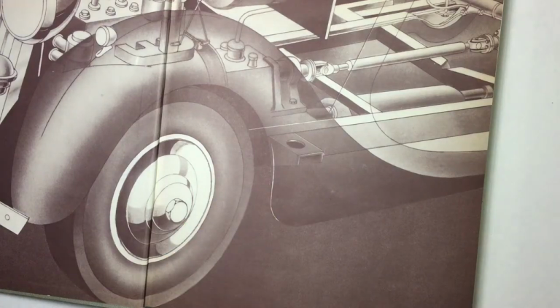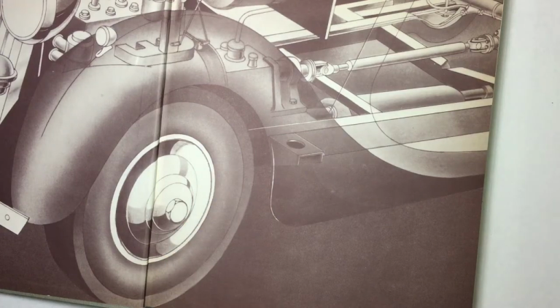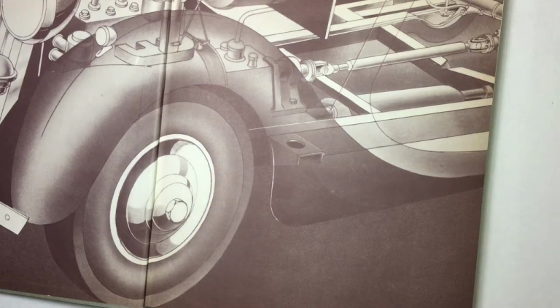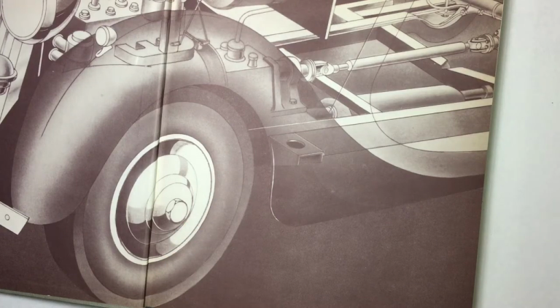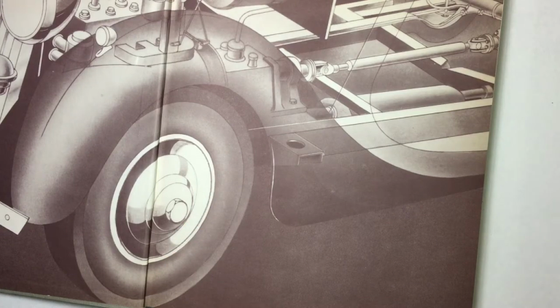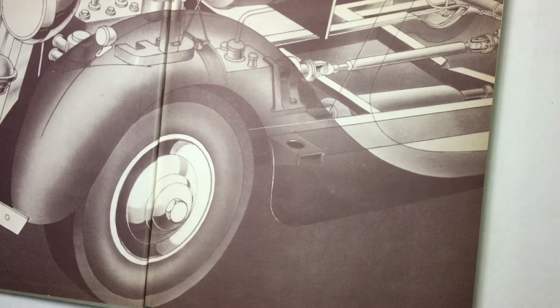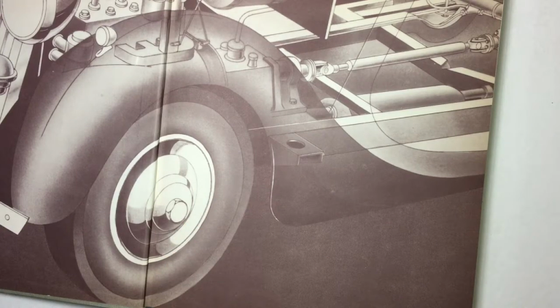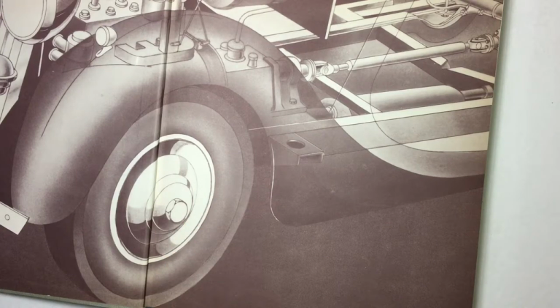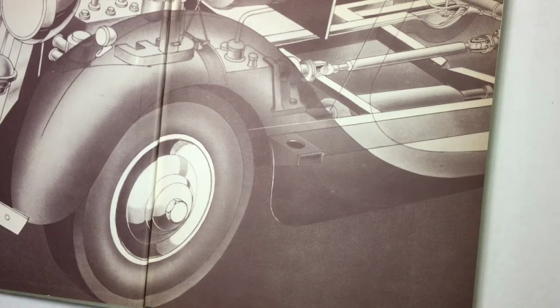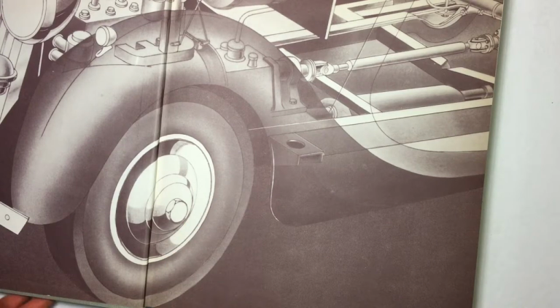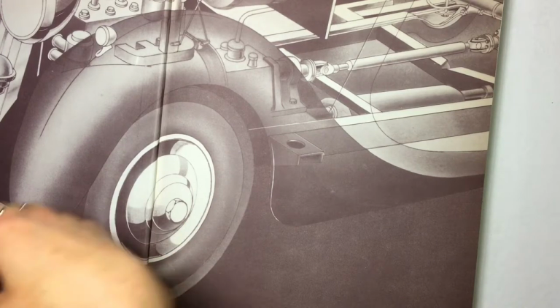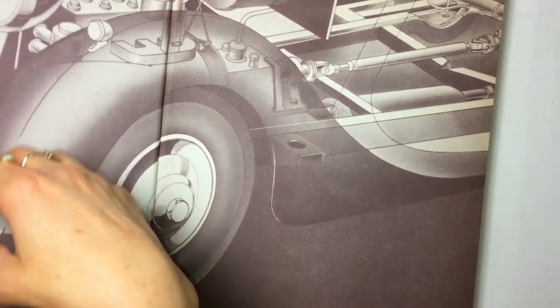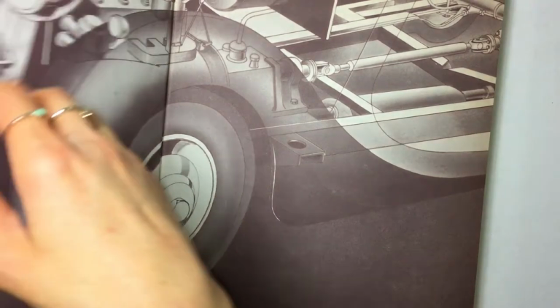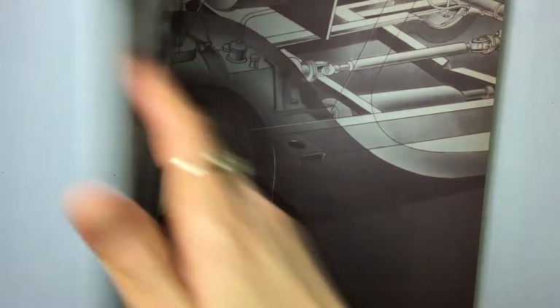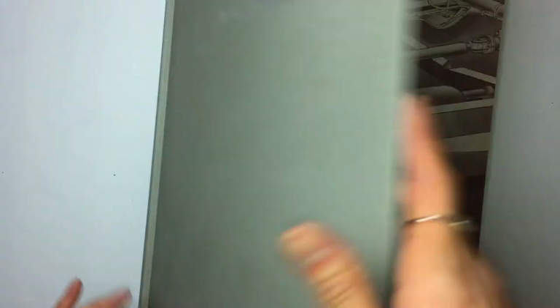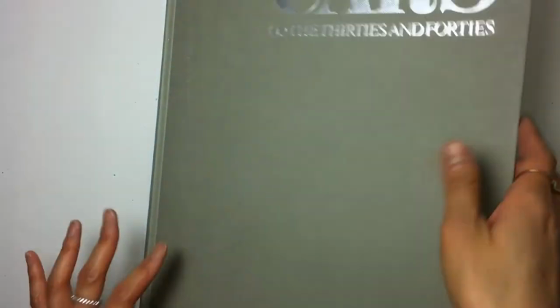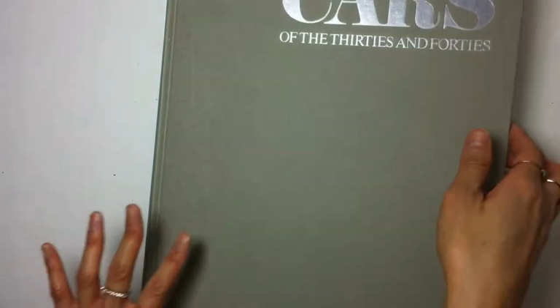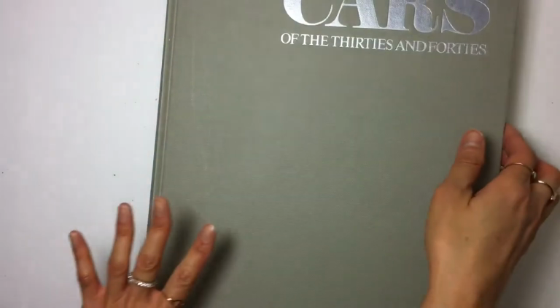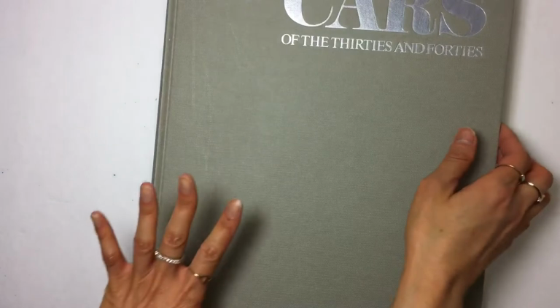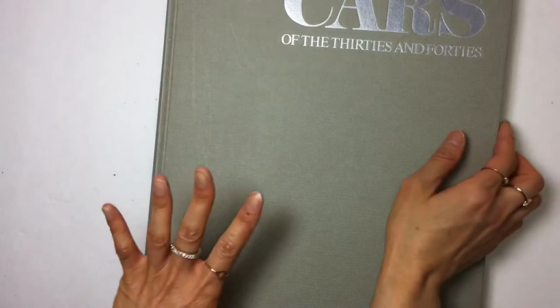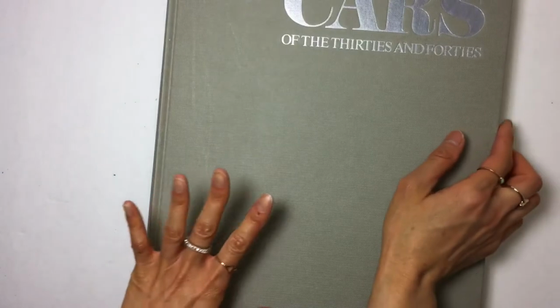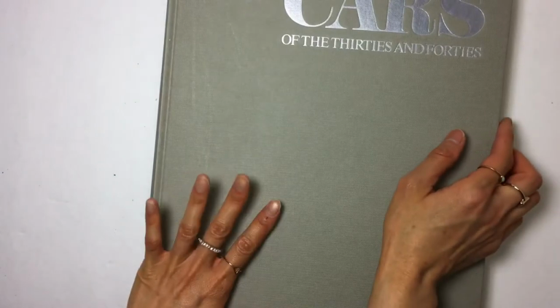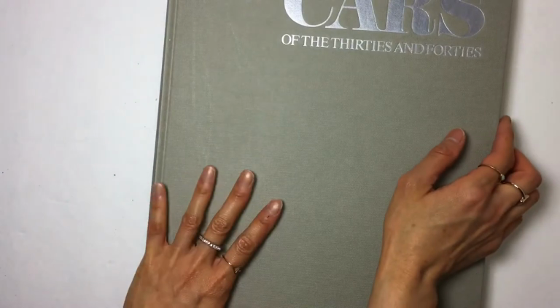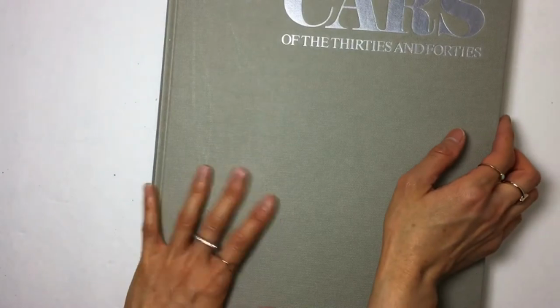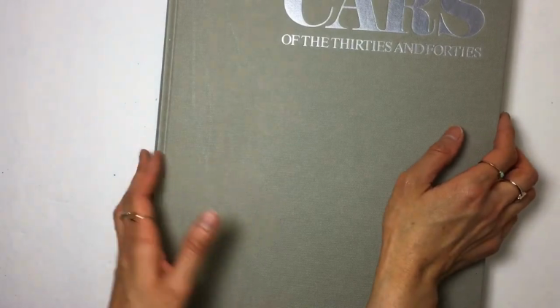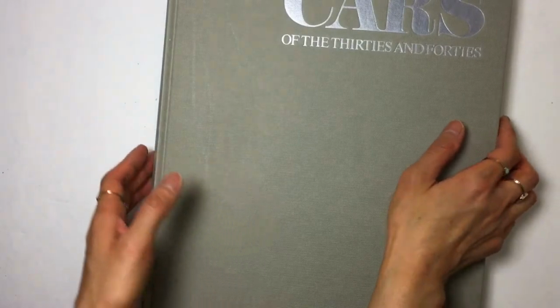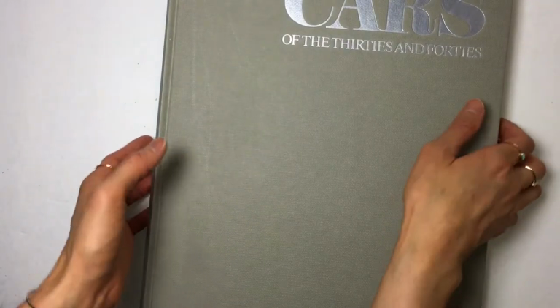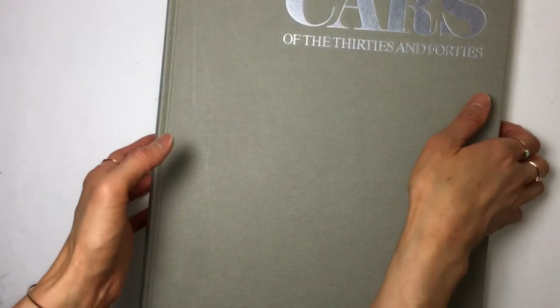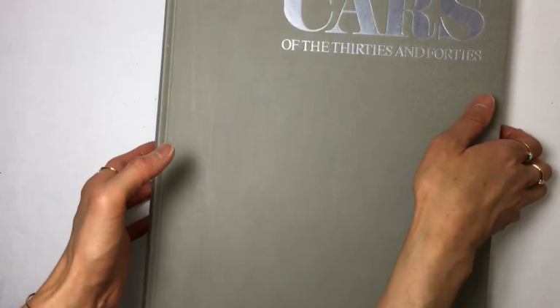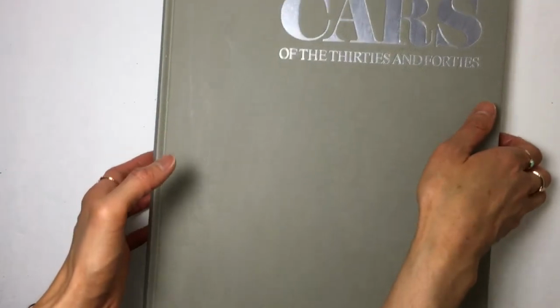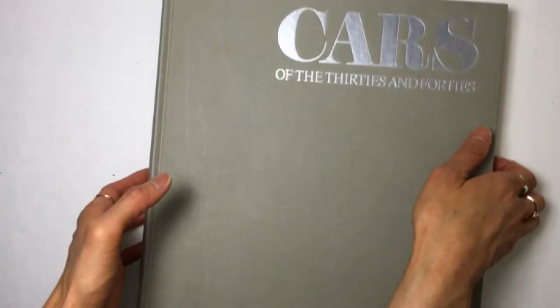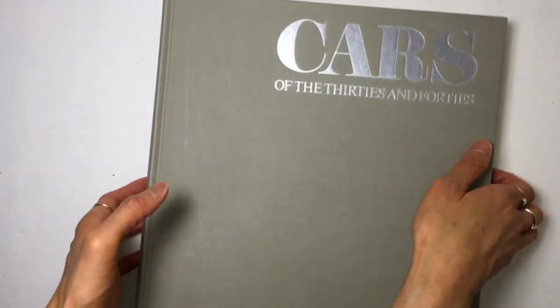Hi everyone, it's Lehman with Blaze Covered Skies and I'm here with another Goodwill Outlet book haul.